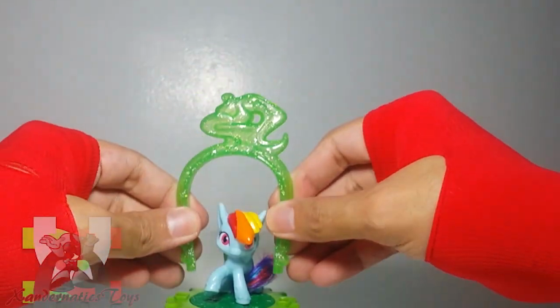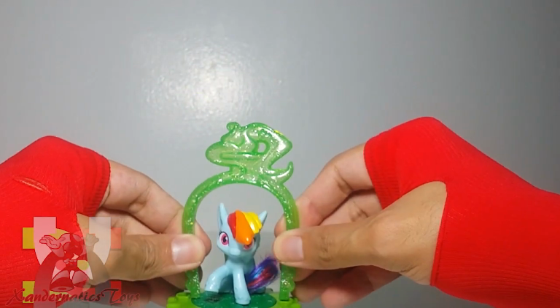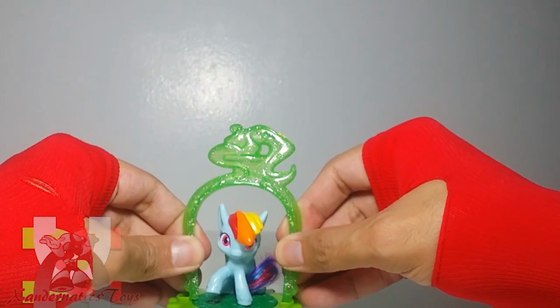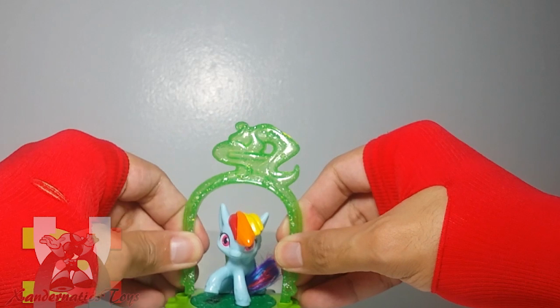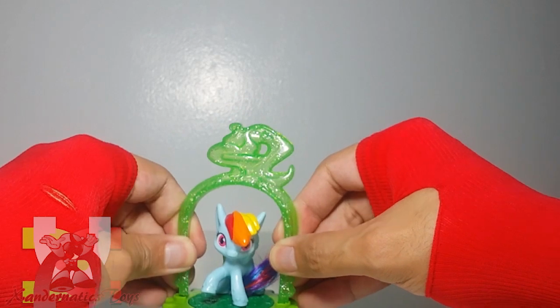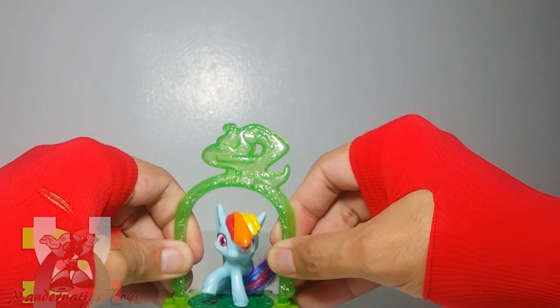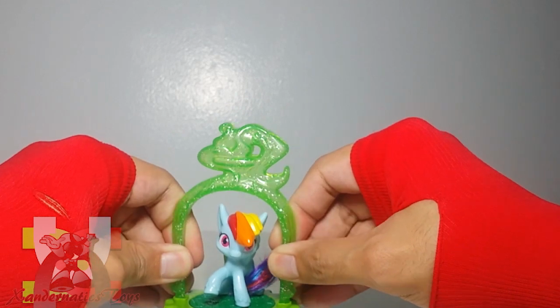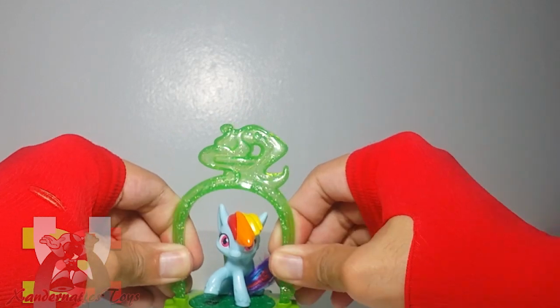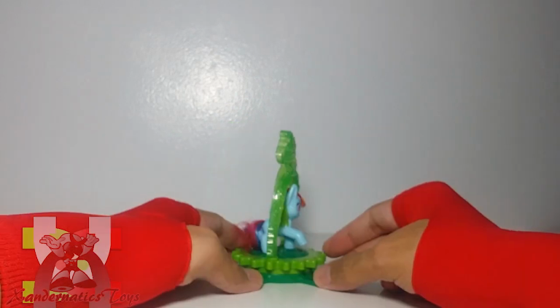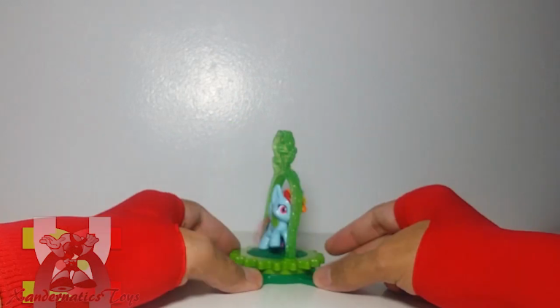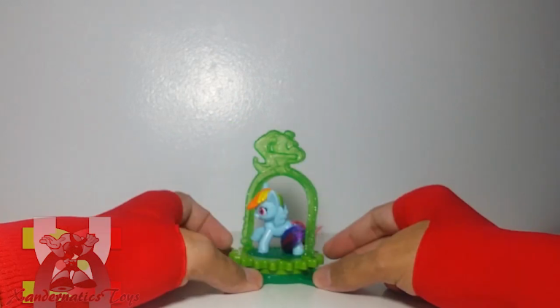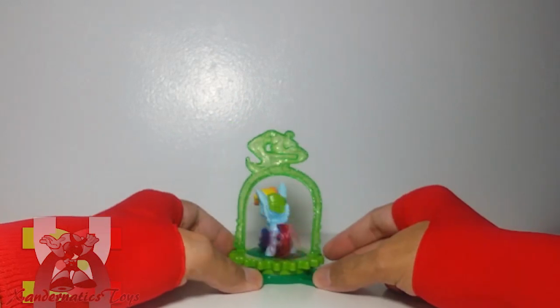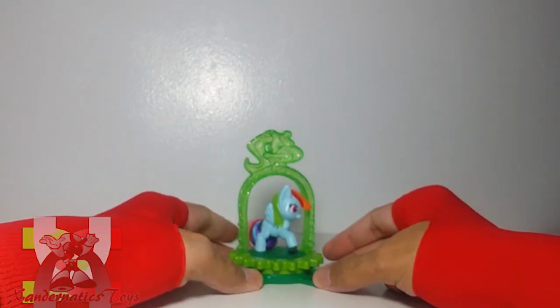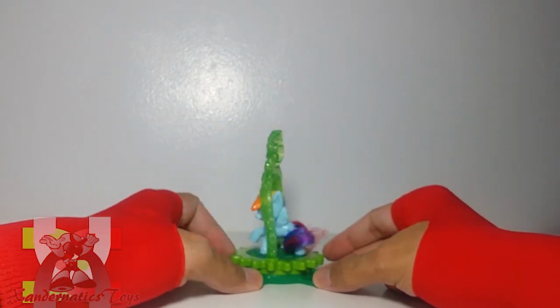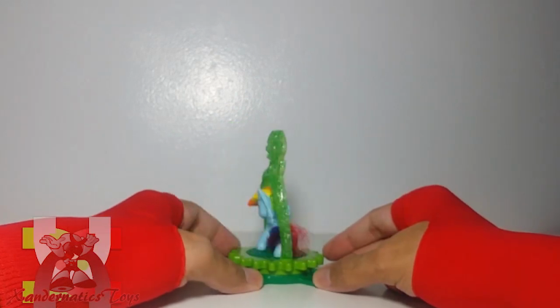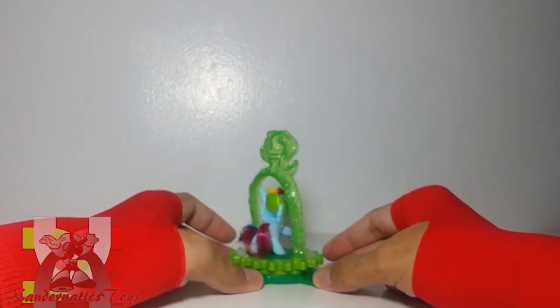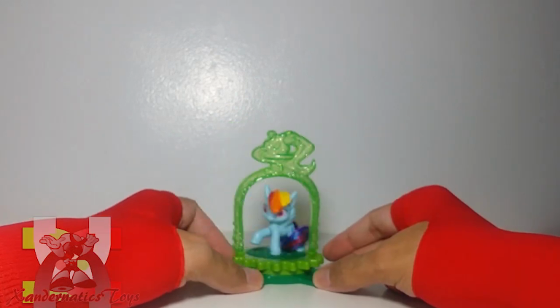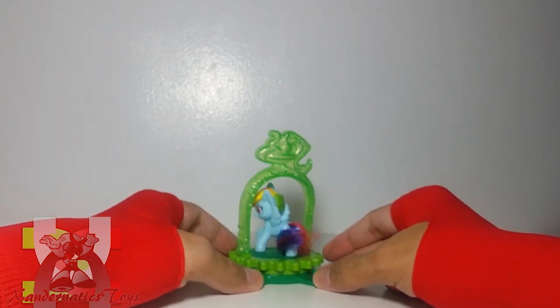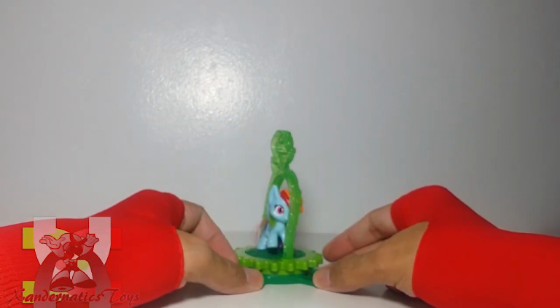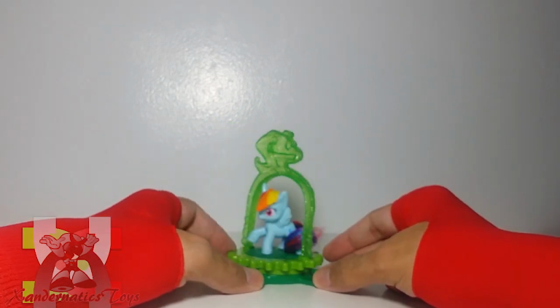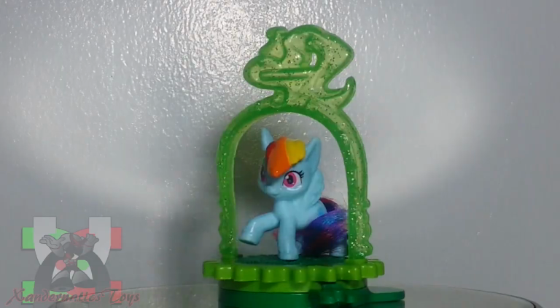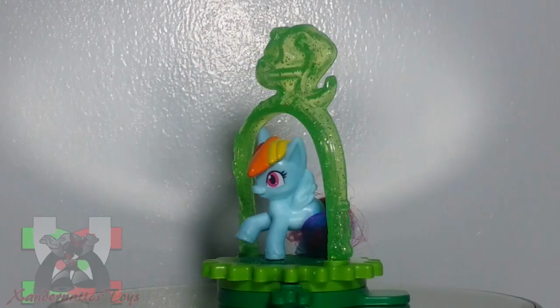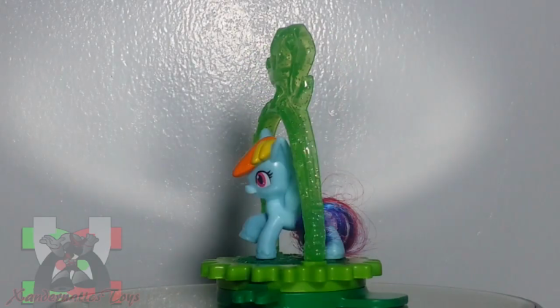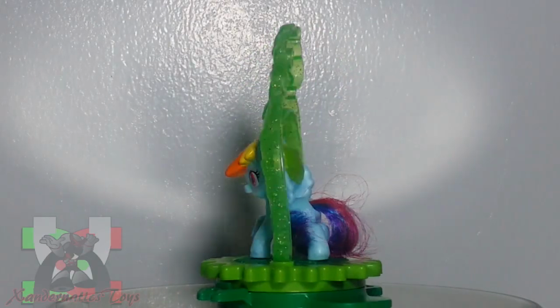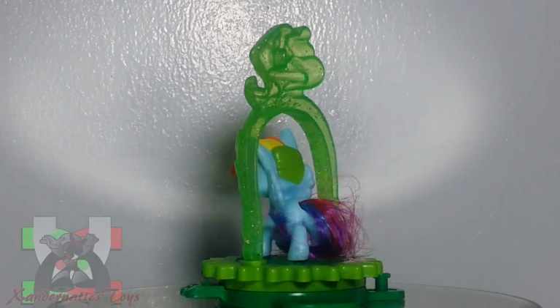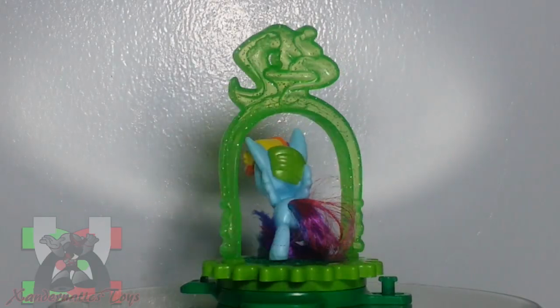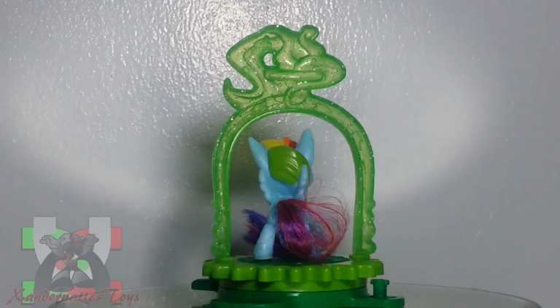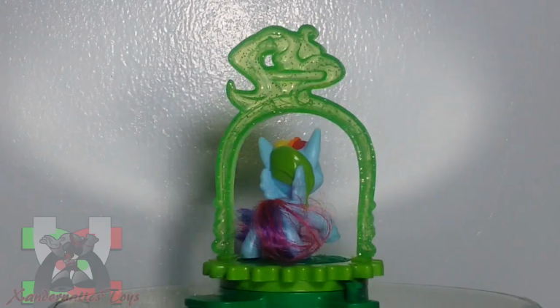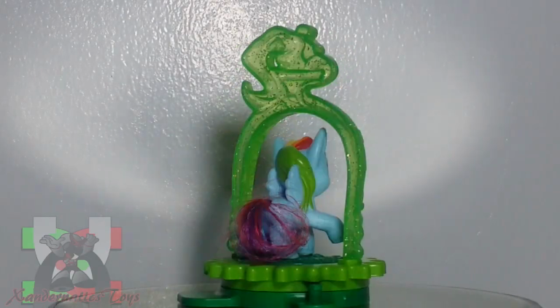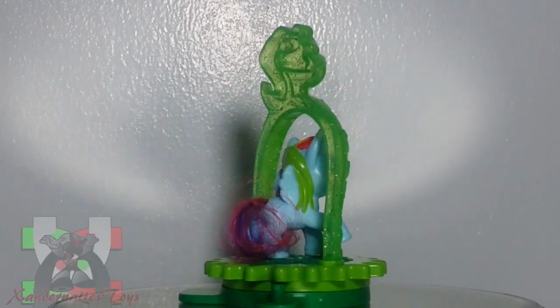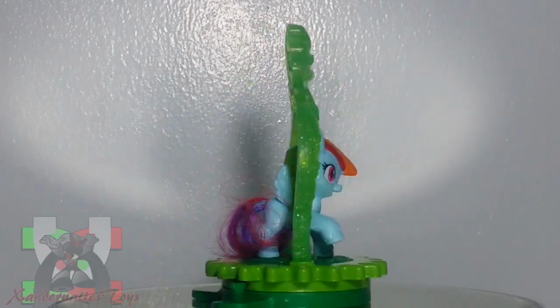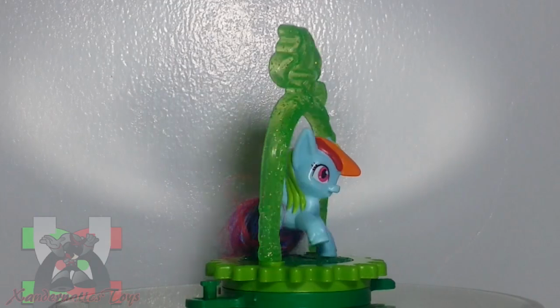Upon assembling the toy, Rainbow Dash can now showcase a 360-degree spin via turning the gear manually.